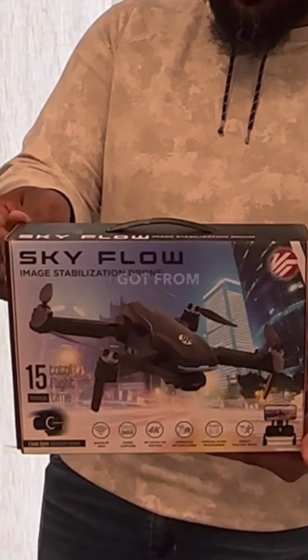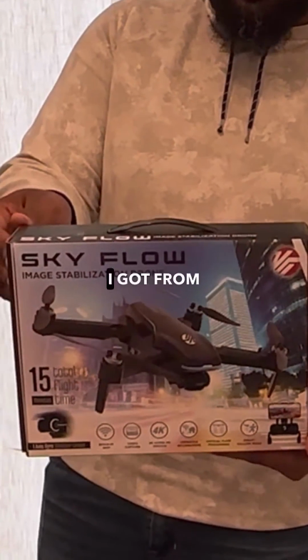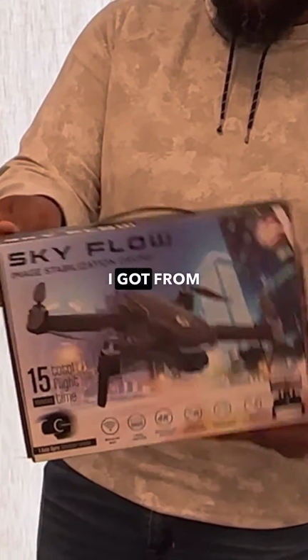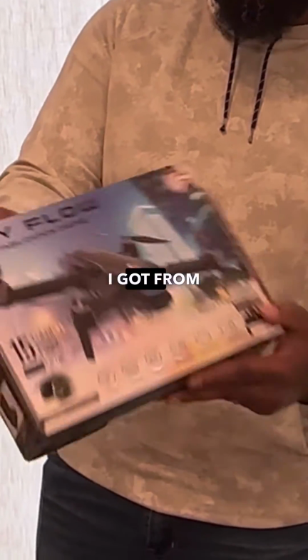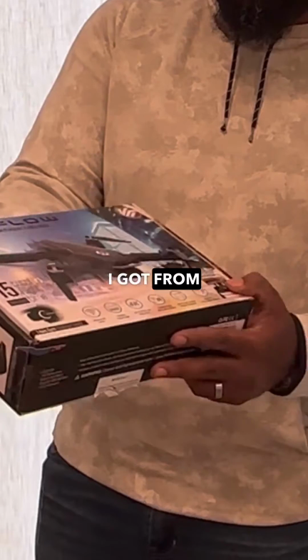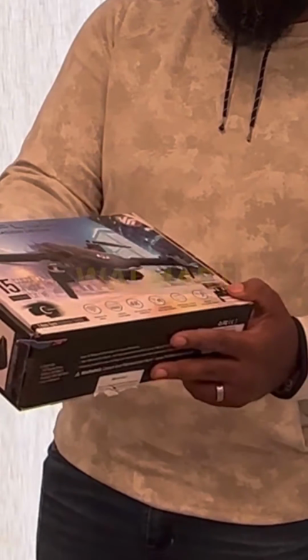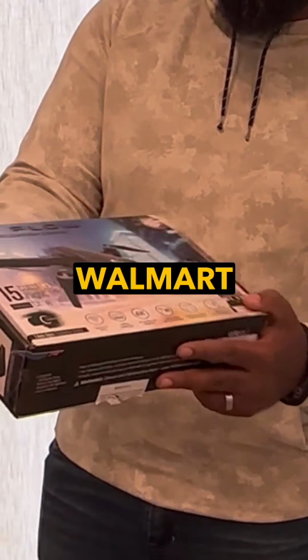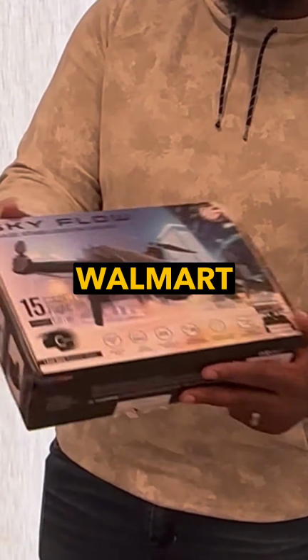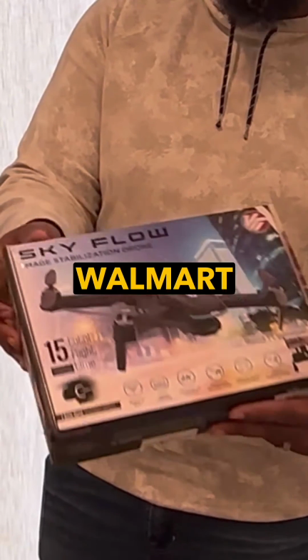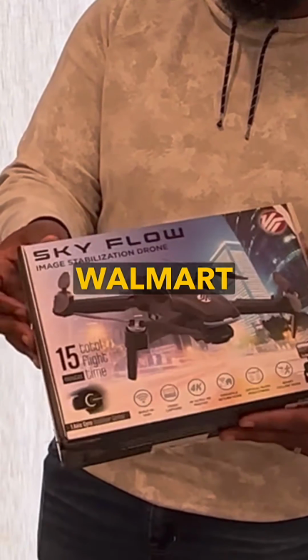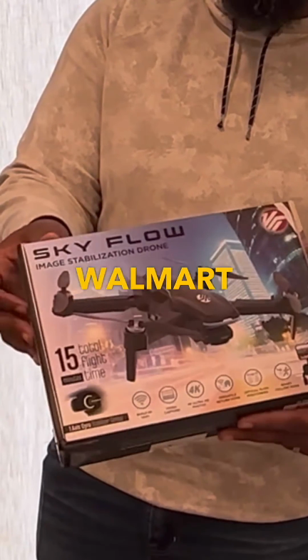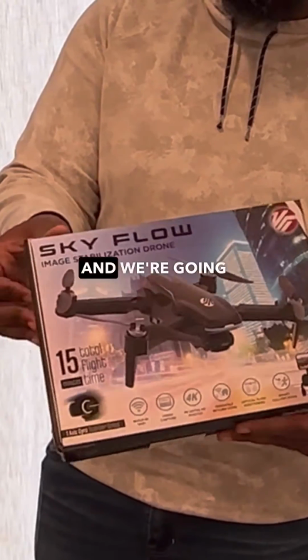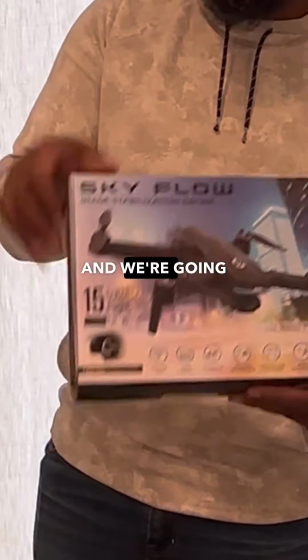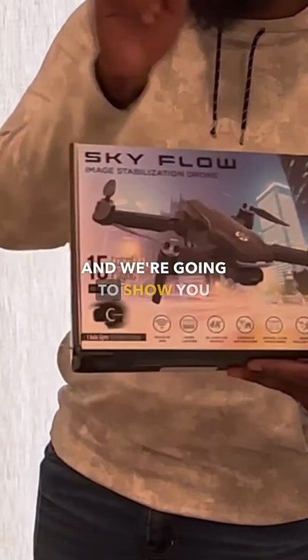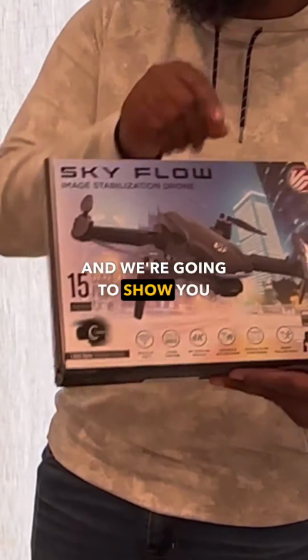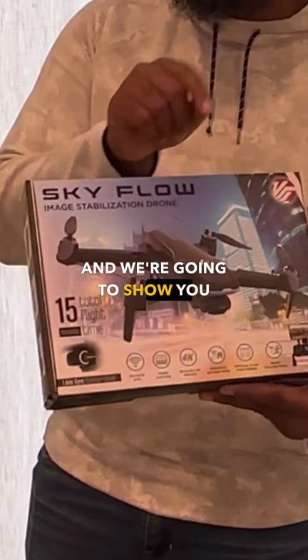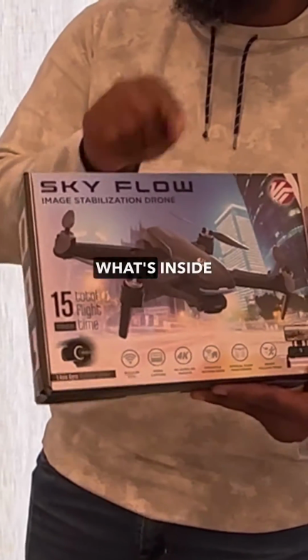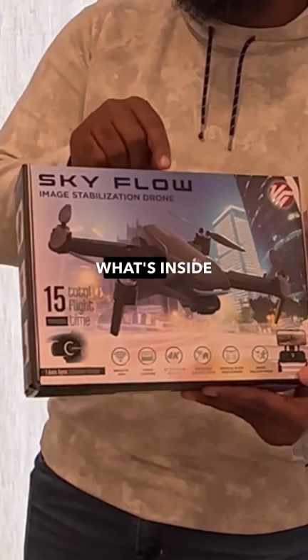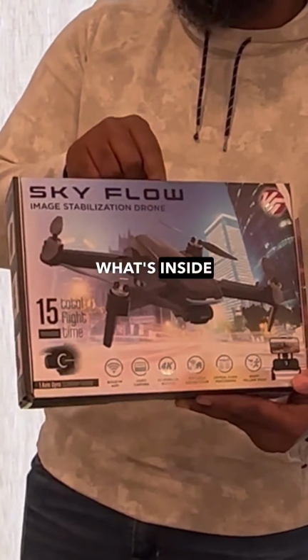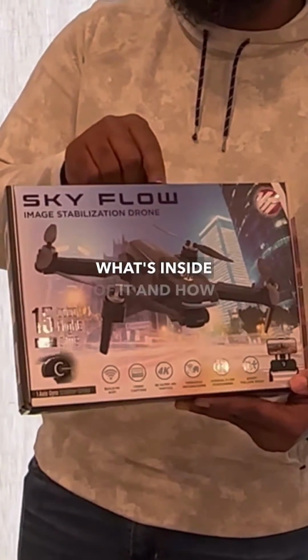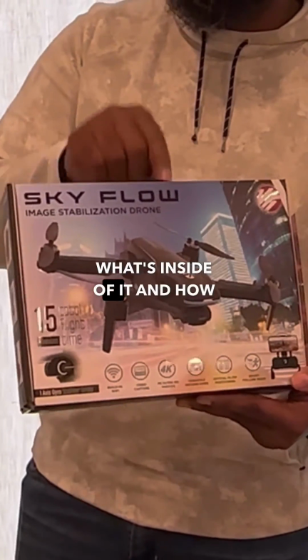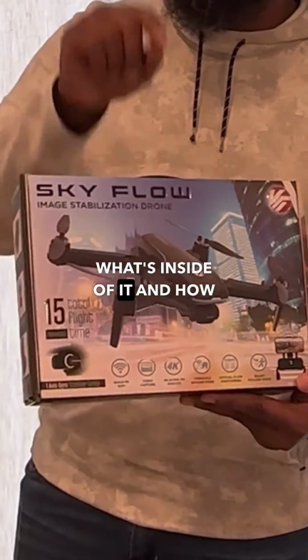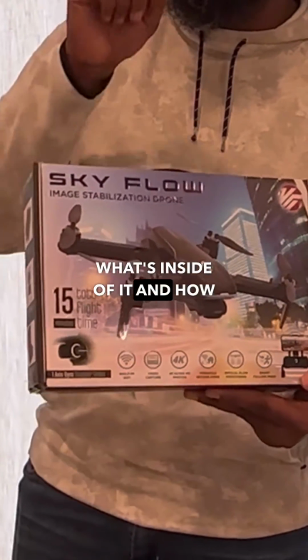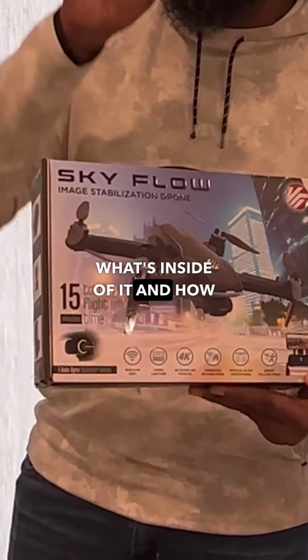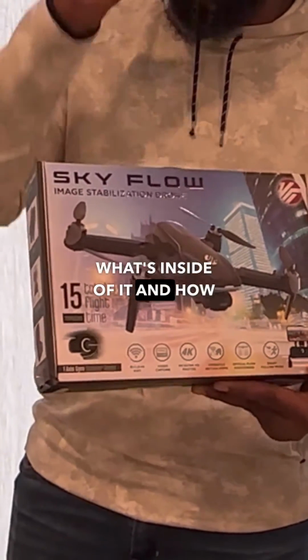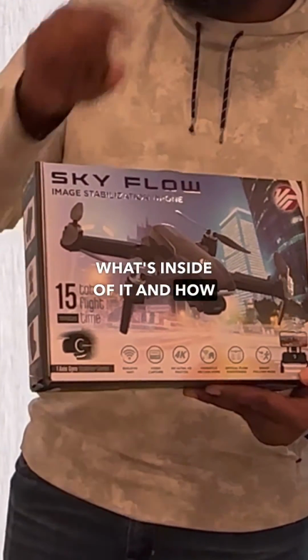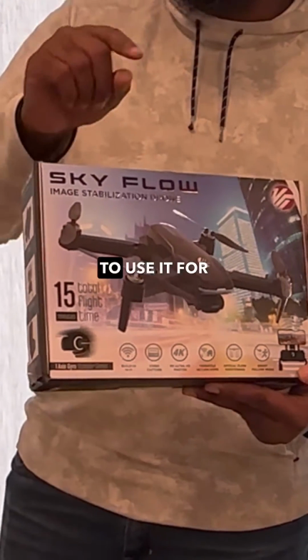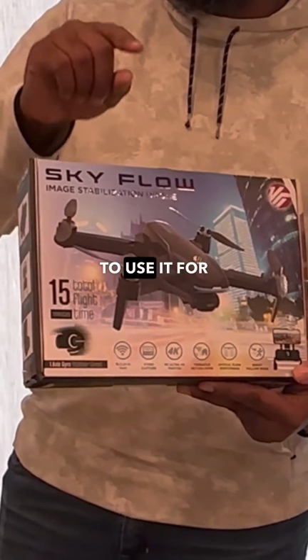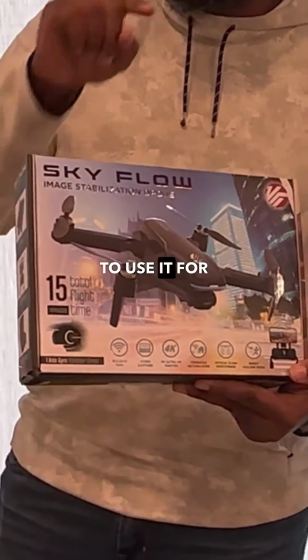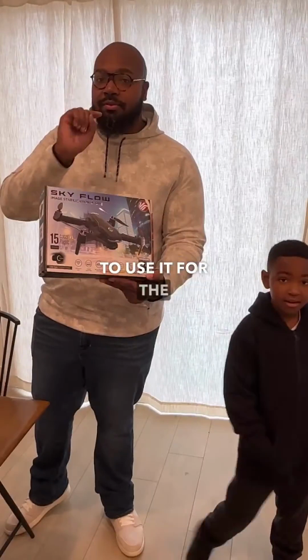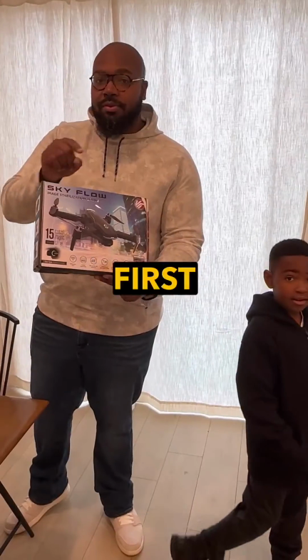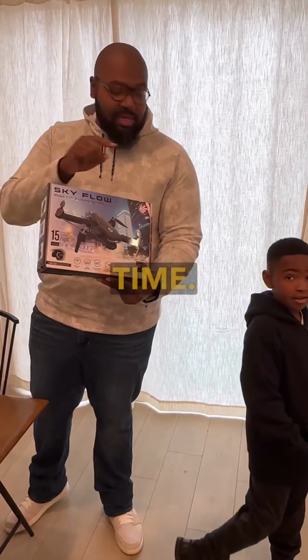Got from Walmart. And we're going to show you what's inside of it and how to use it for the first time.